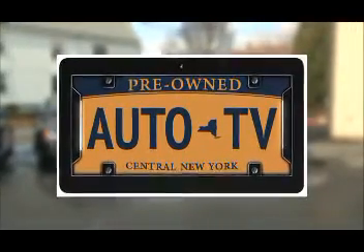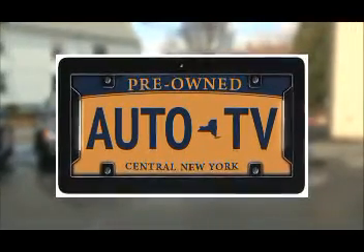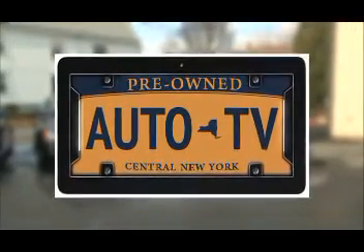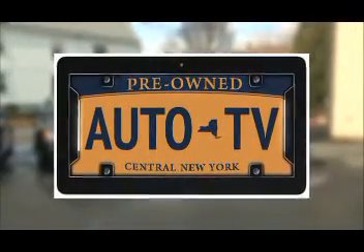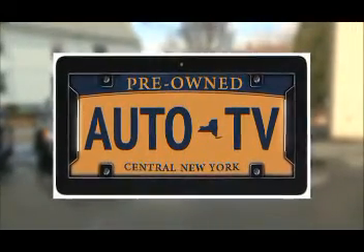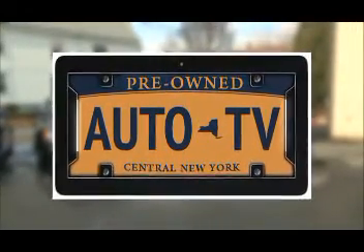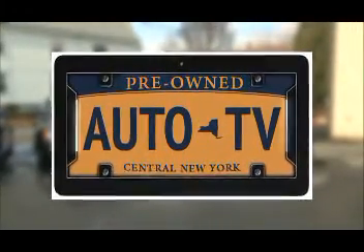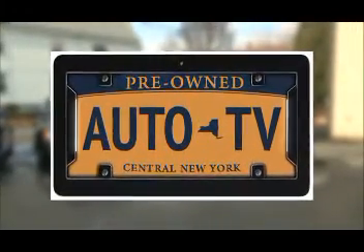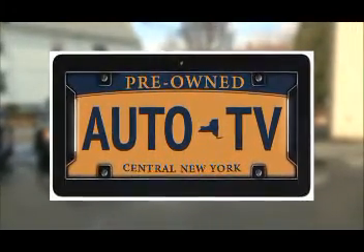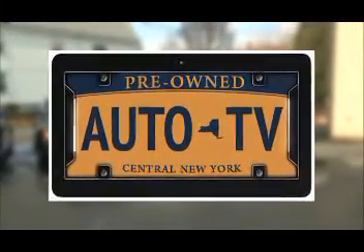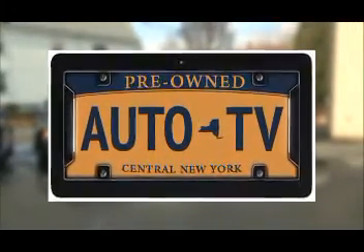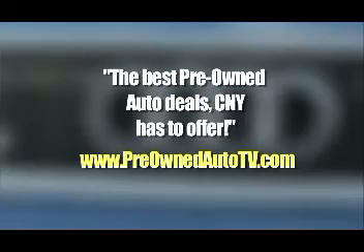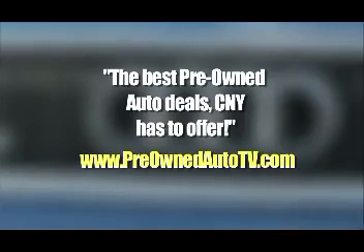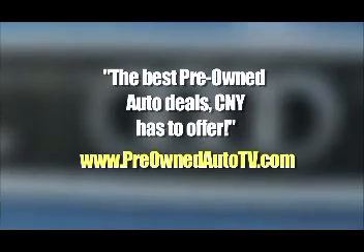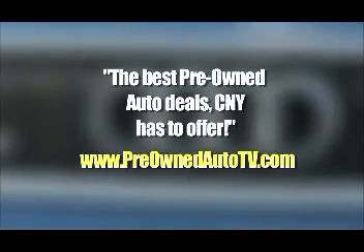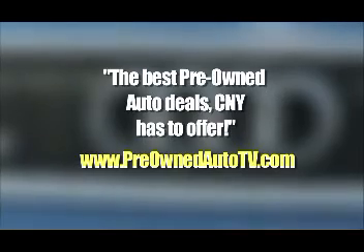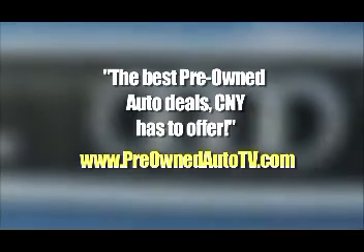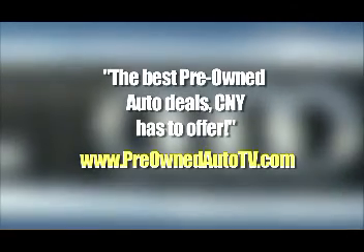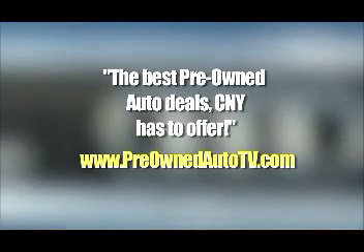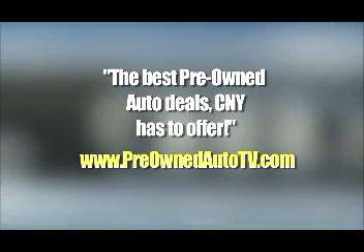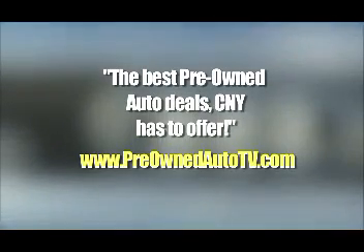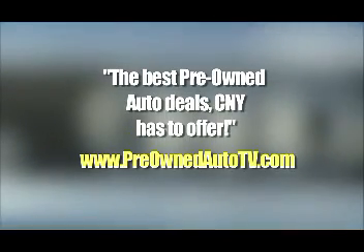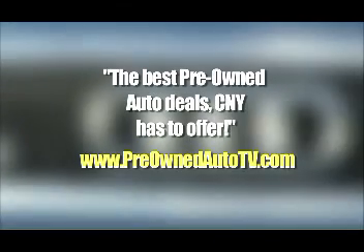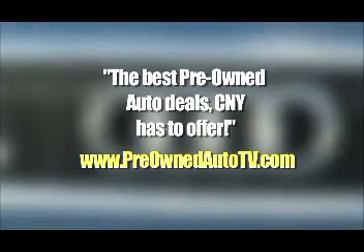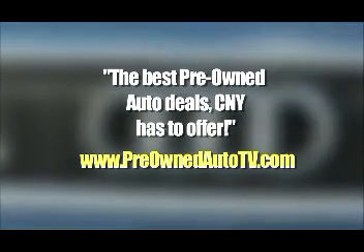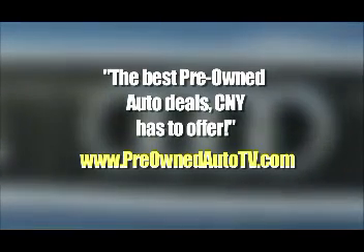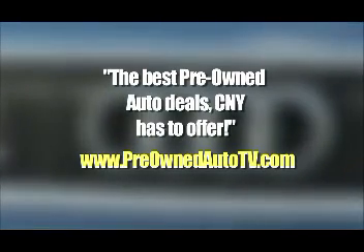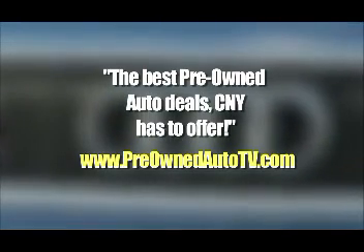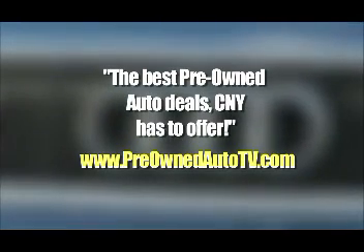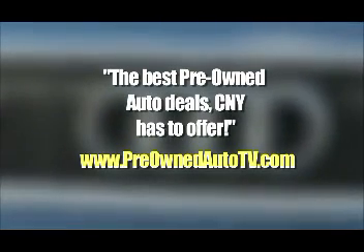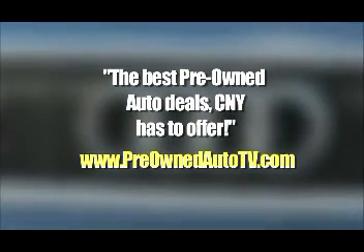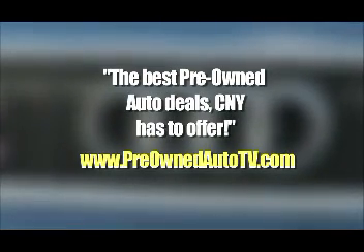Looking for a special pre-owned auto? Log on to our website 24/7 at www.preownedautotv.com.